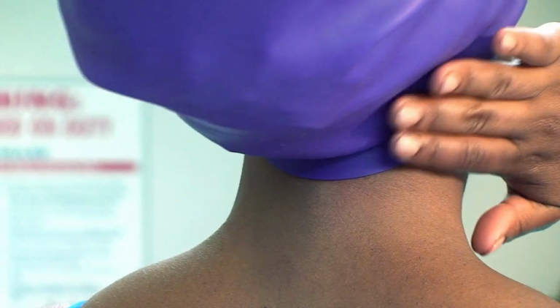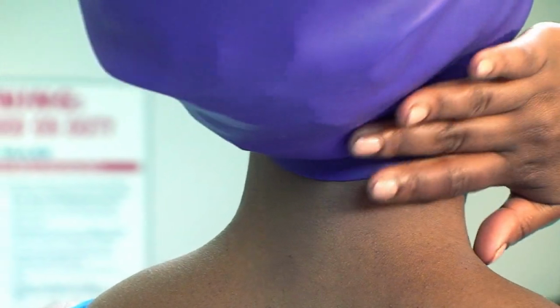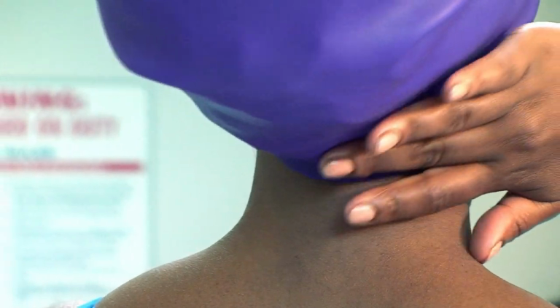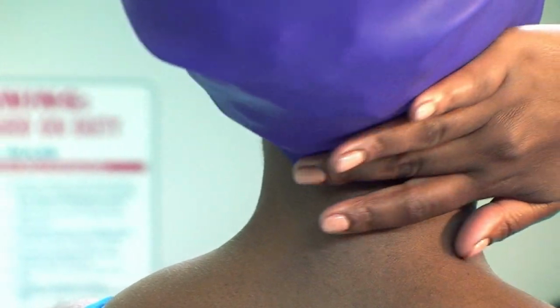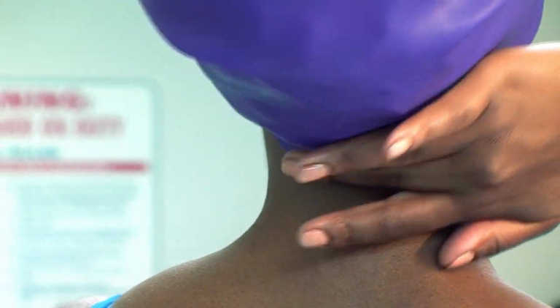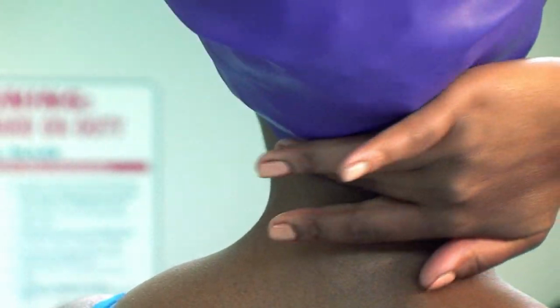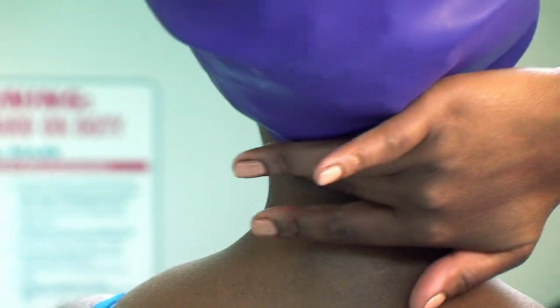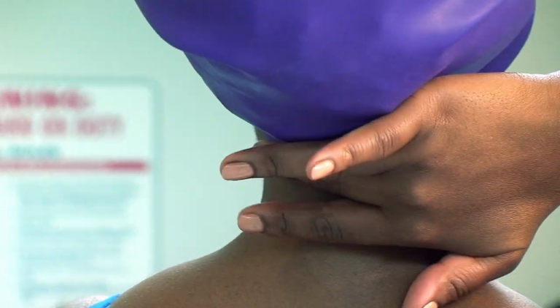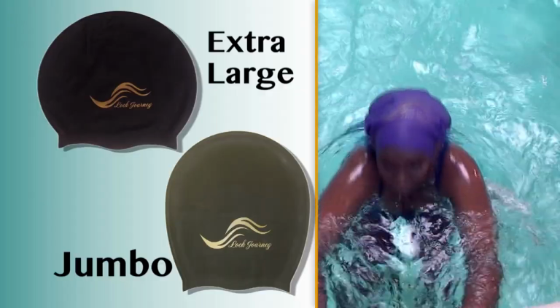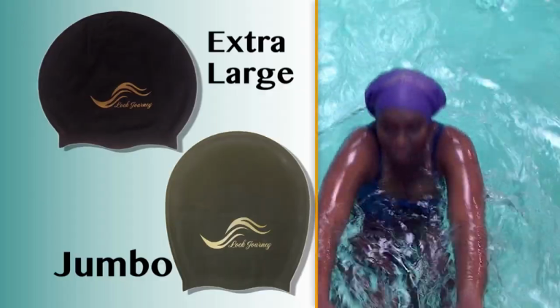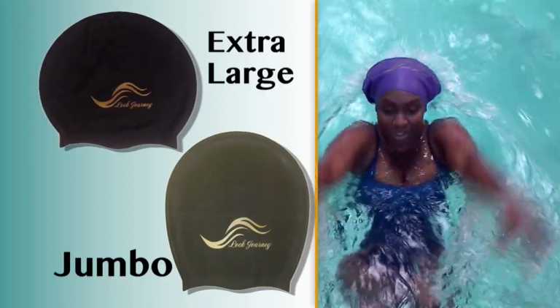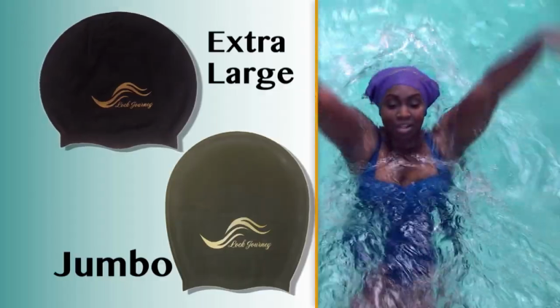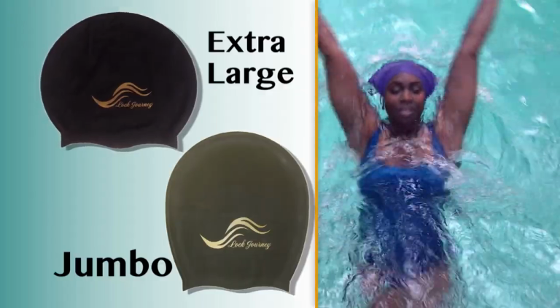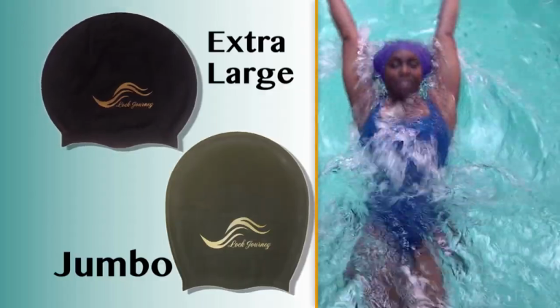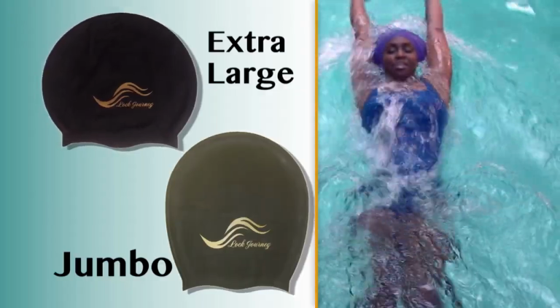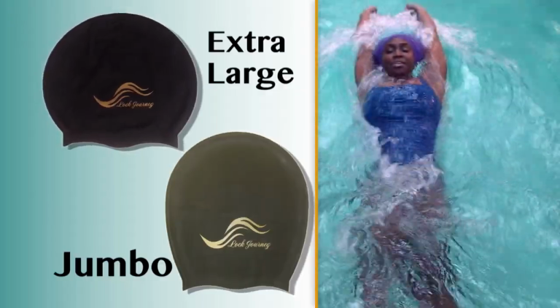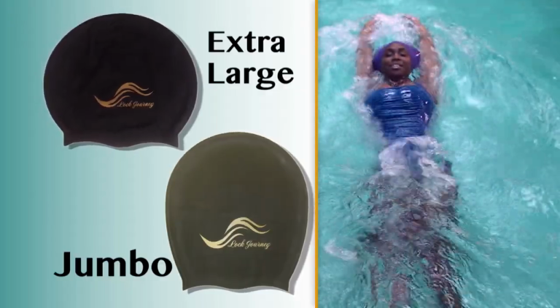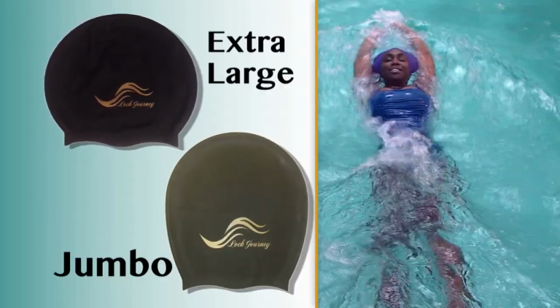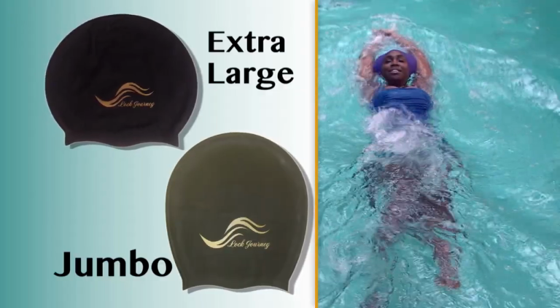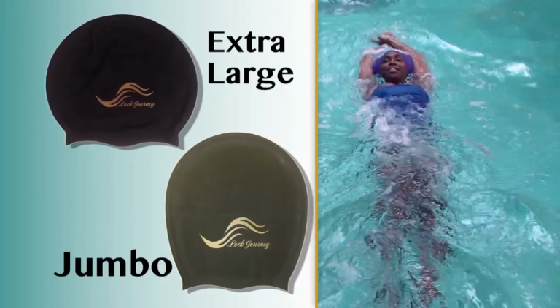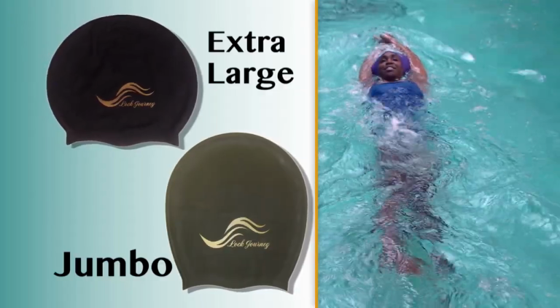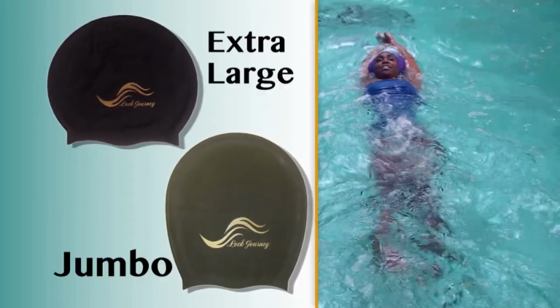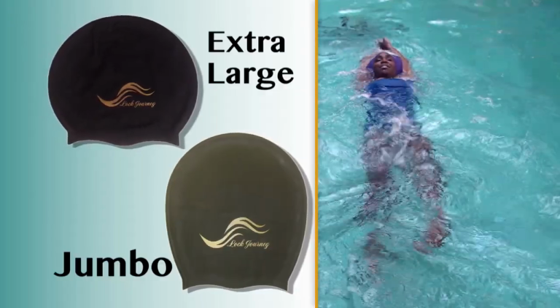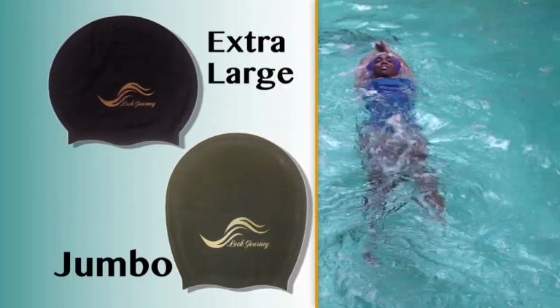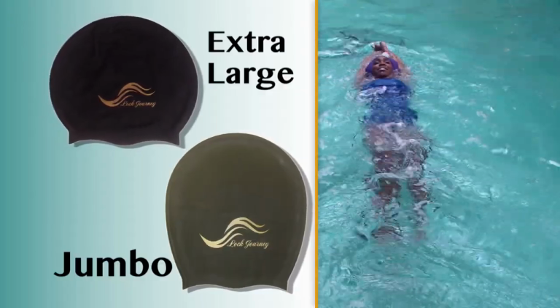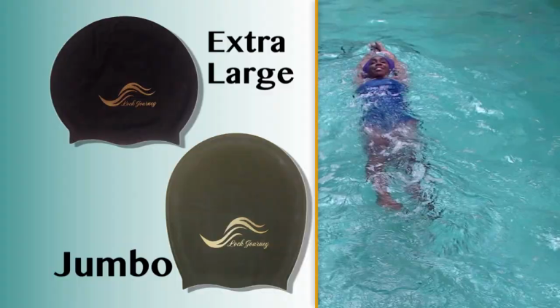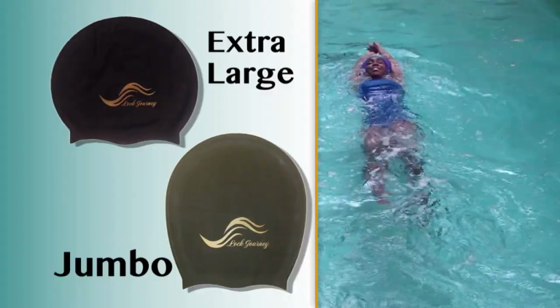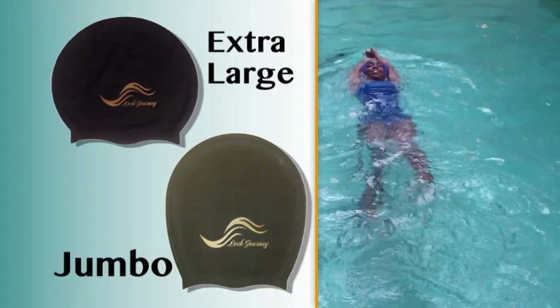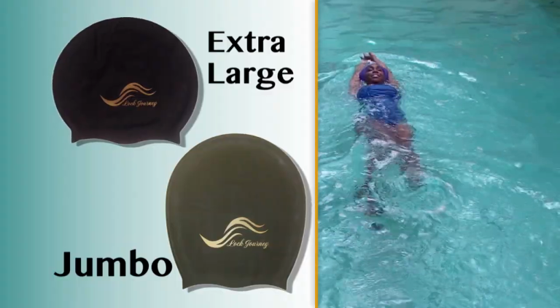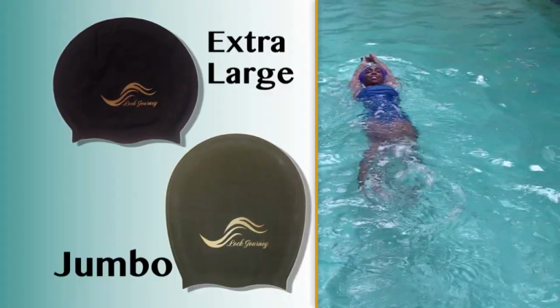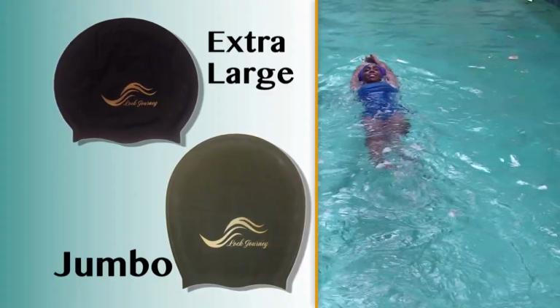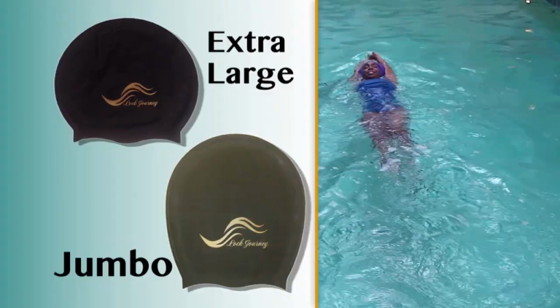Lock Journey caps are available in four colors: black, blue, purple, and green.